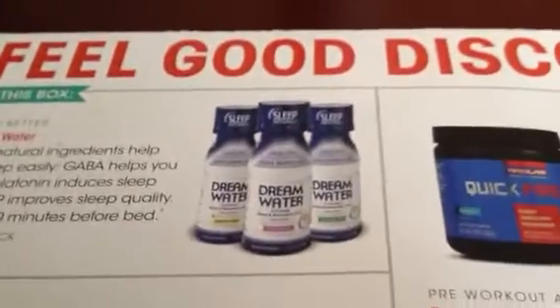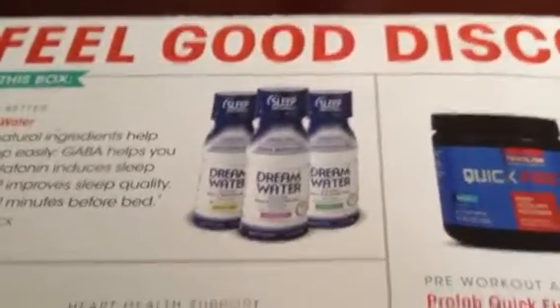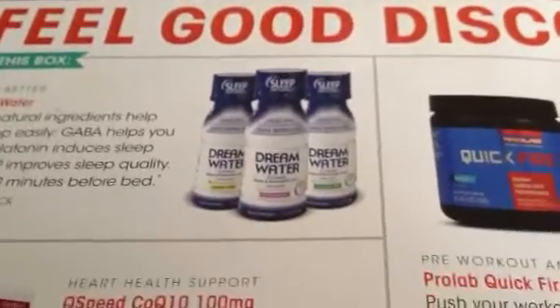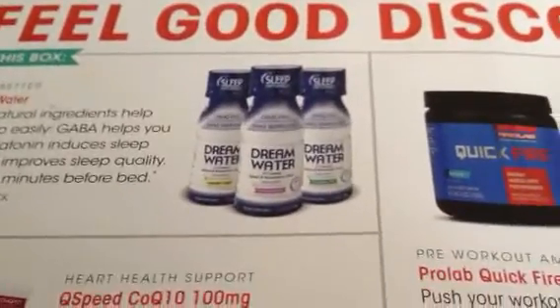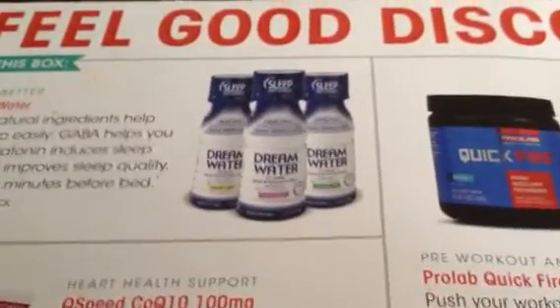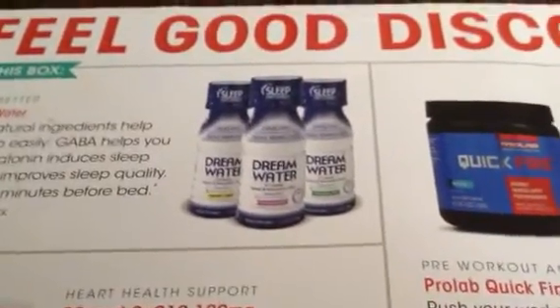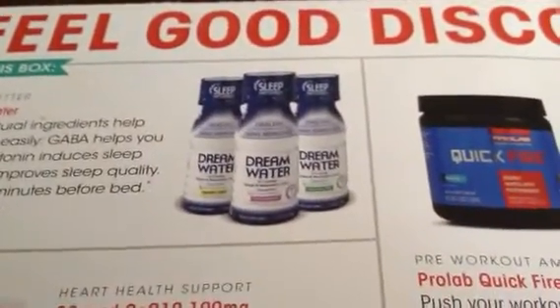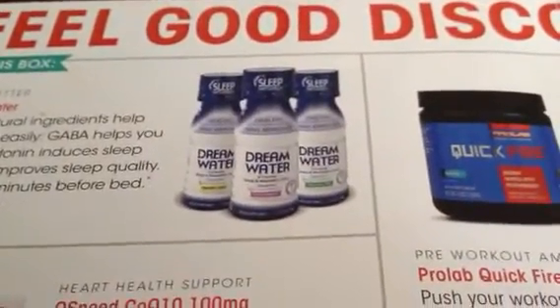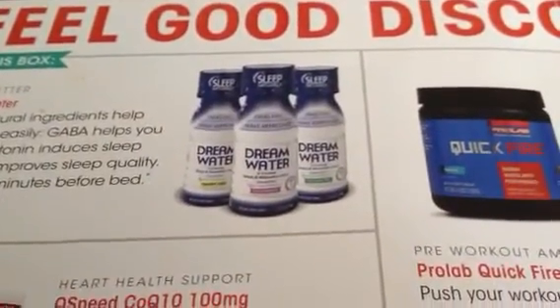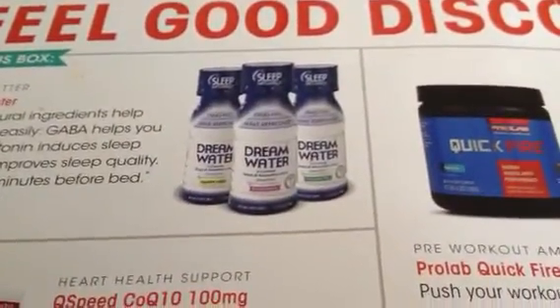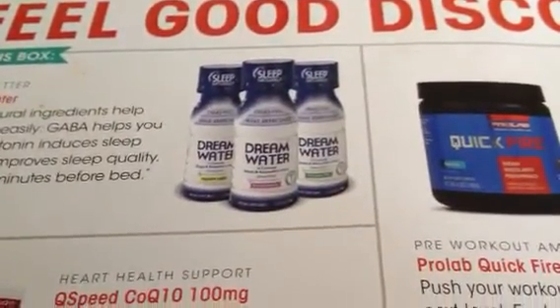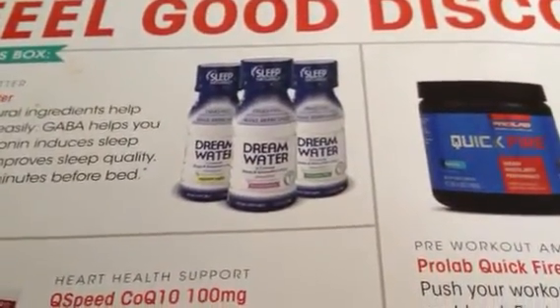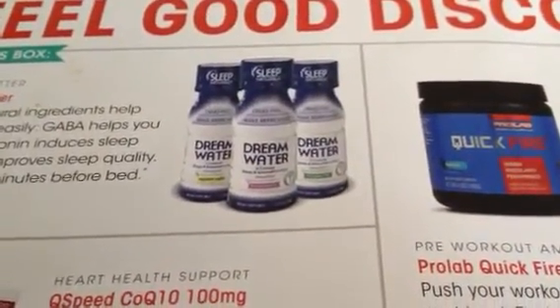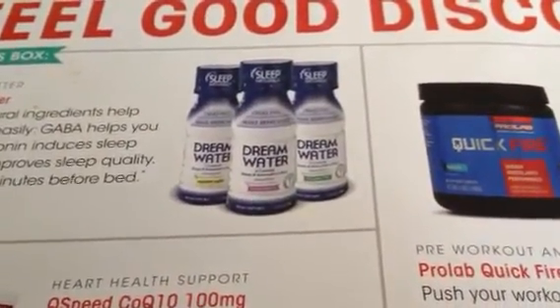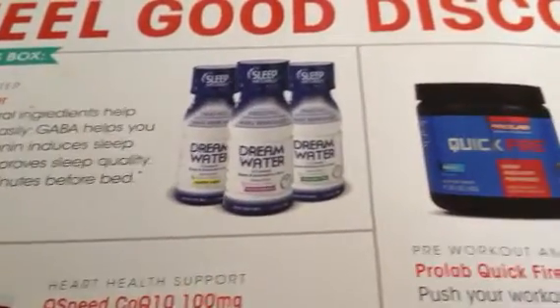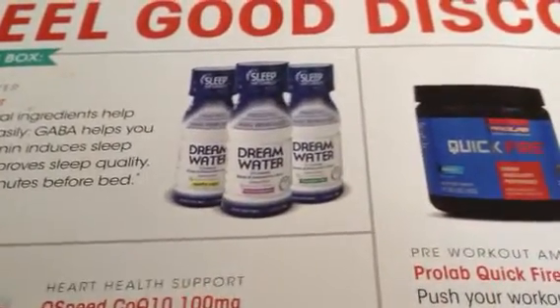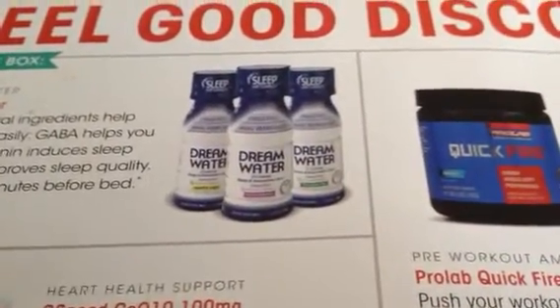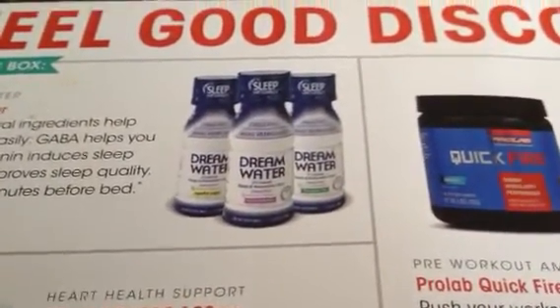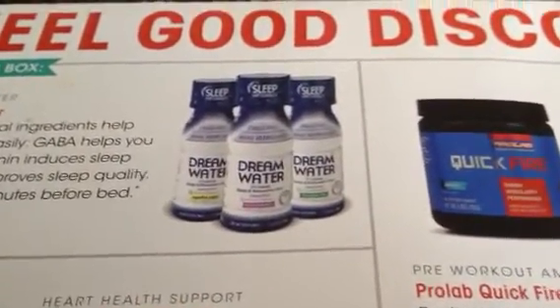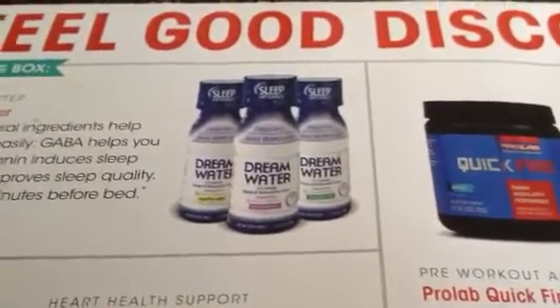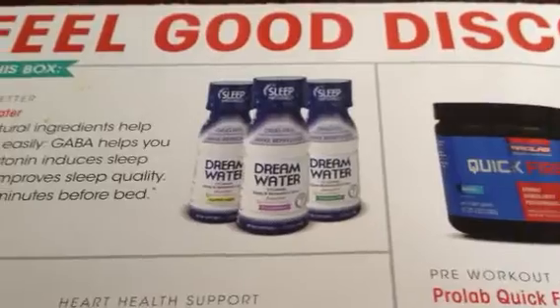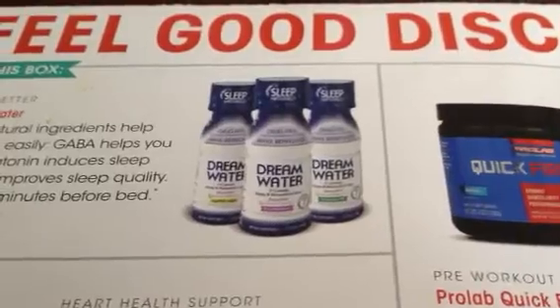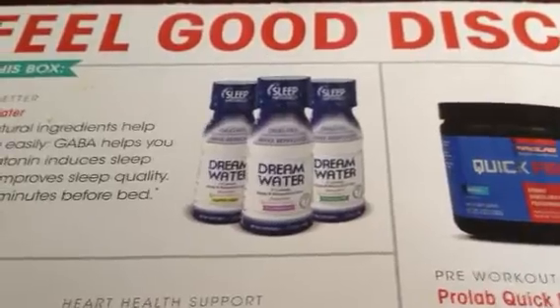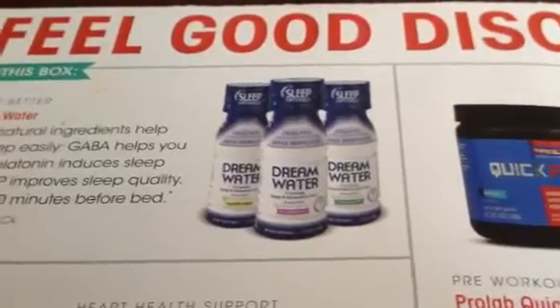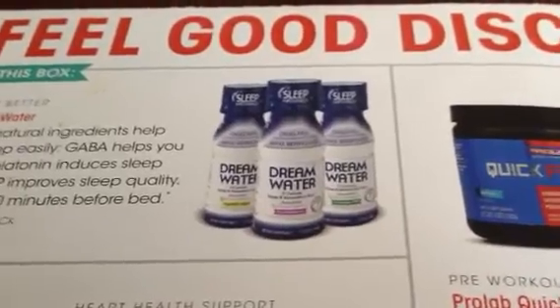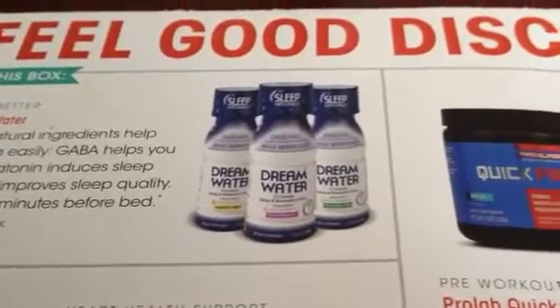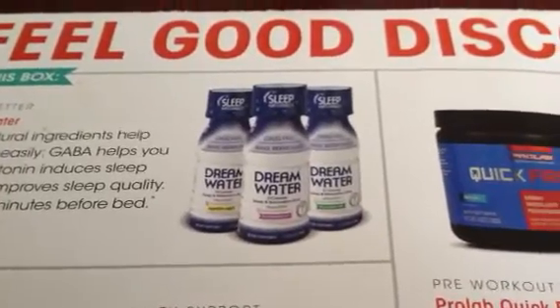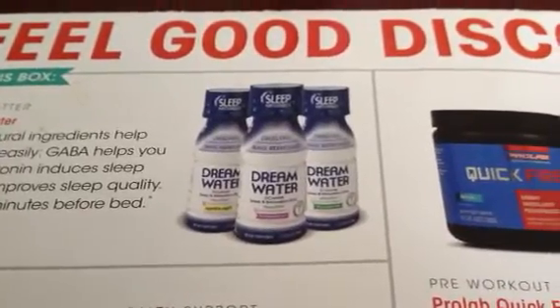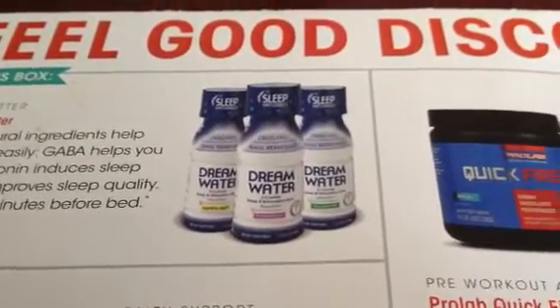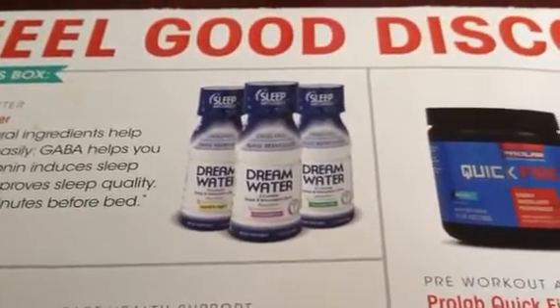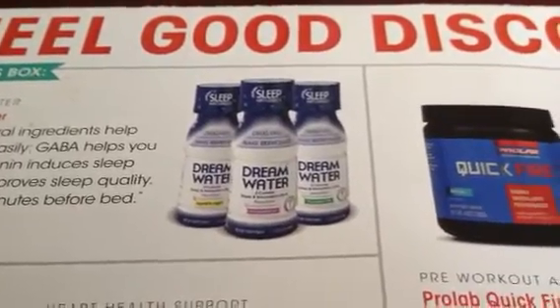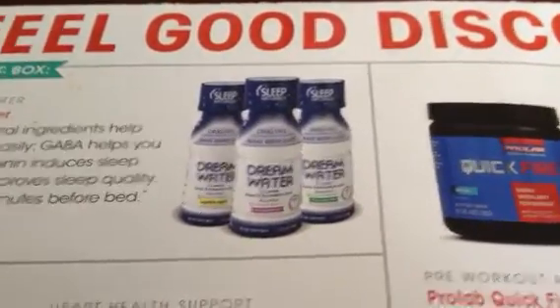Hi, this is Susan Bewley from BudgetEarth.com, and as you saw from my teaser video, I'm going over the different products I received from the March Bulu Box.